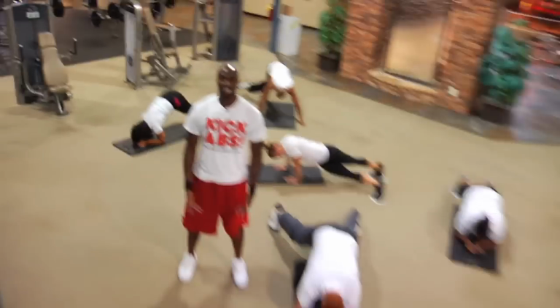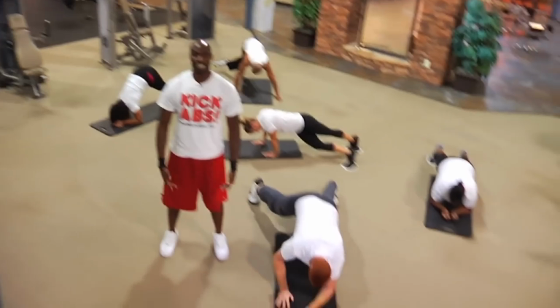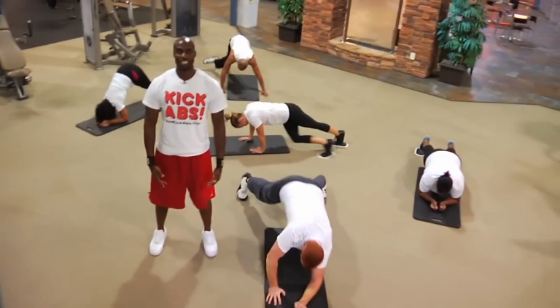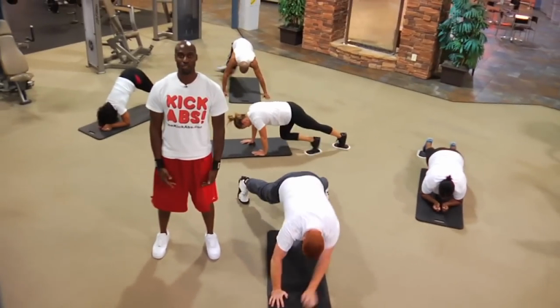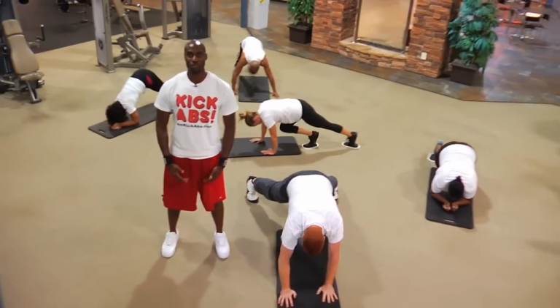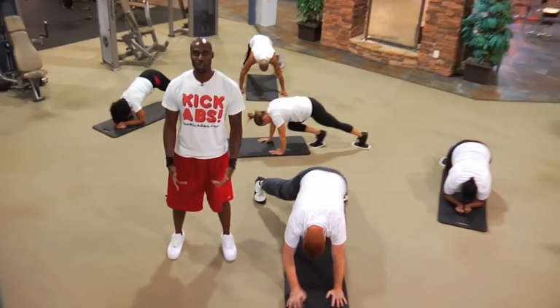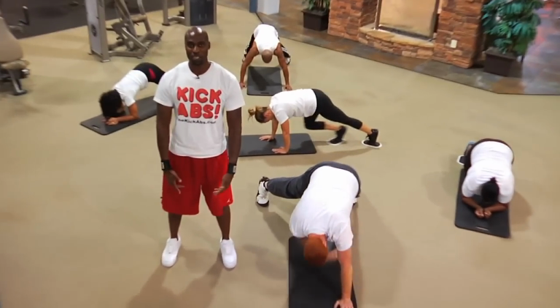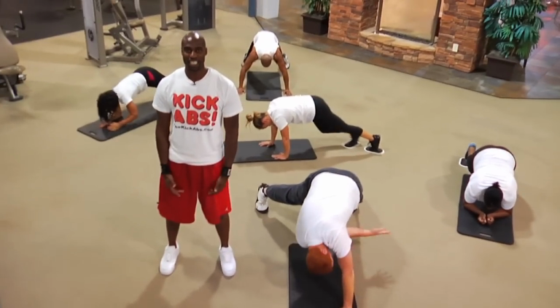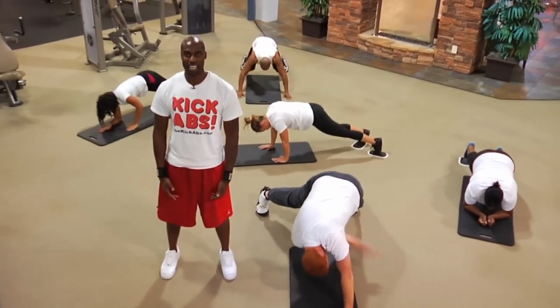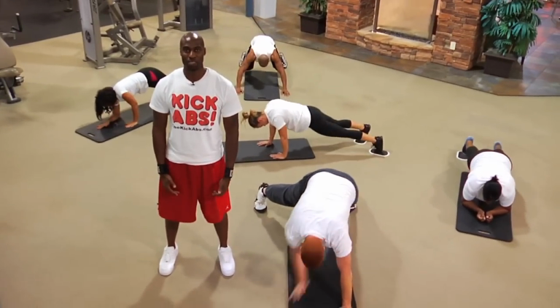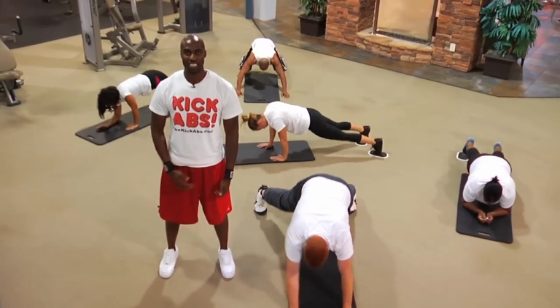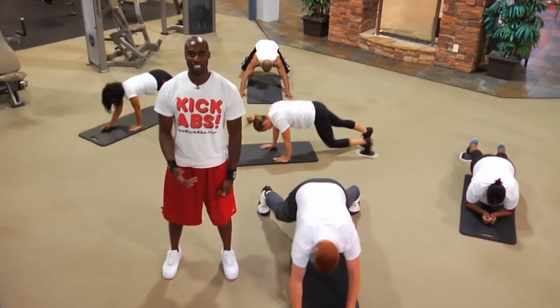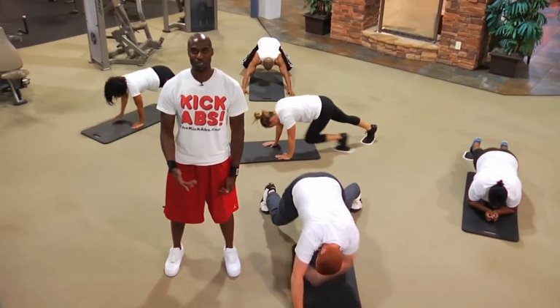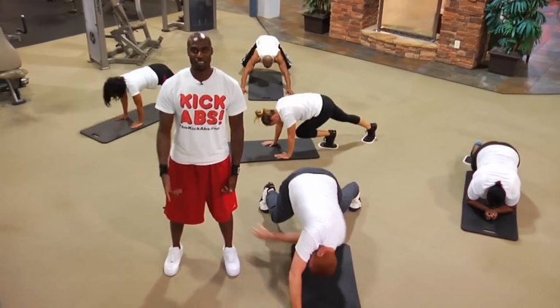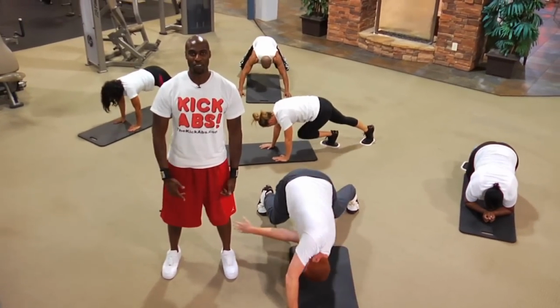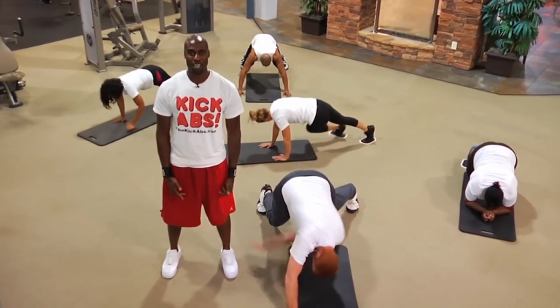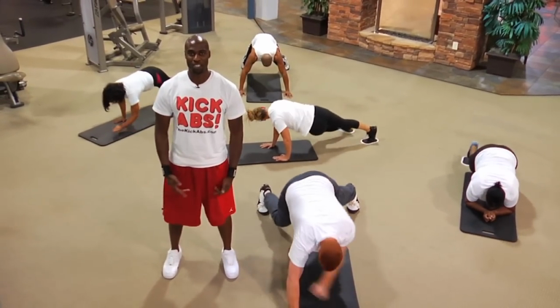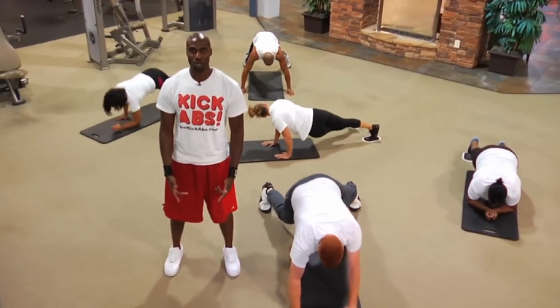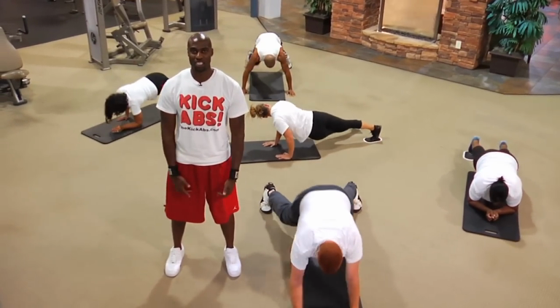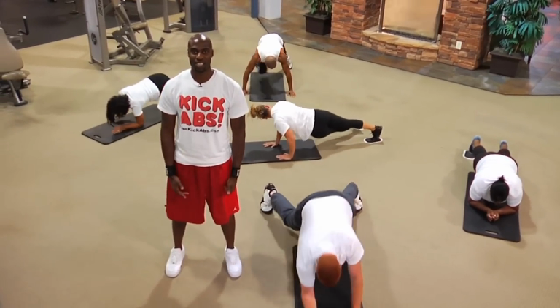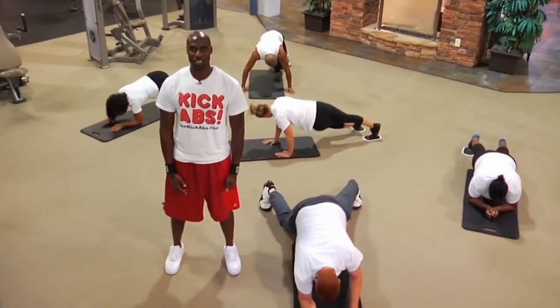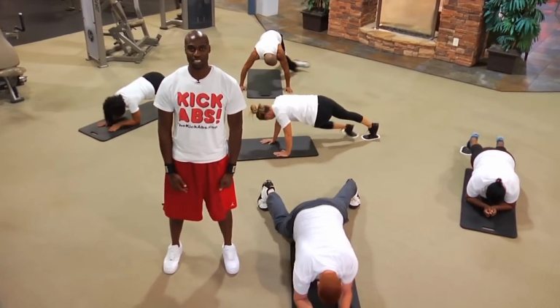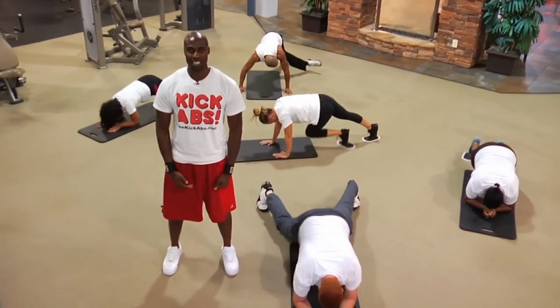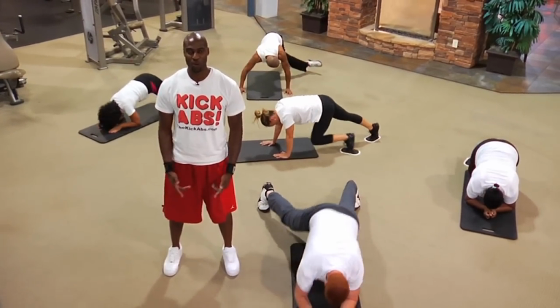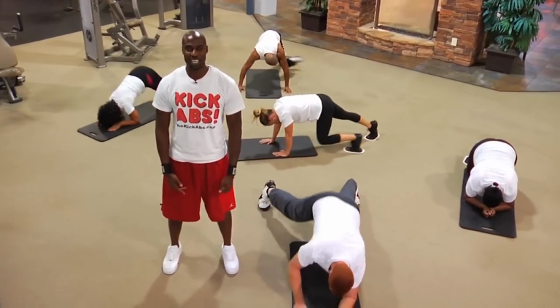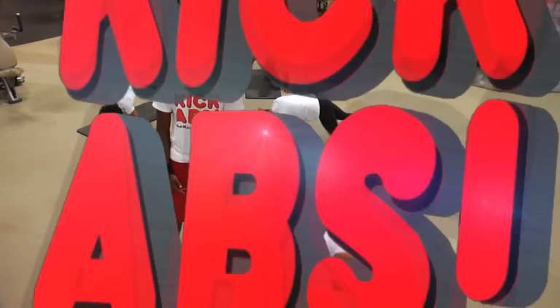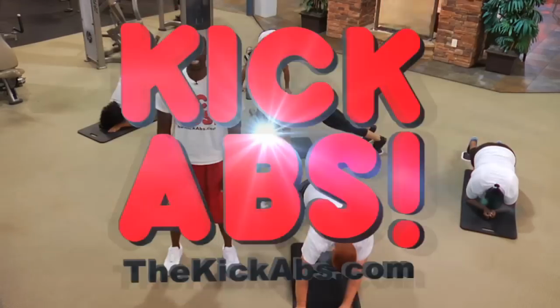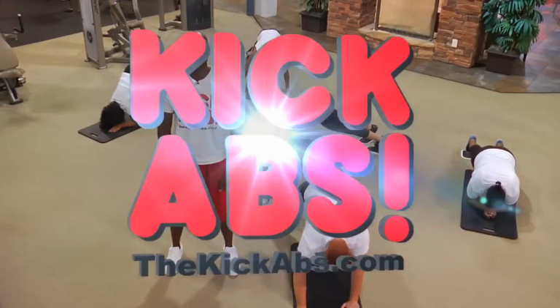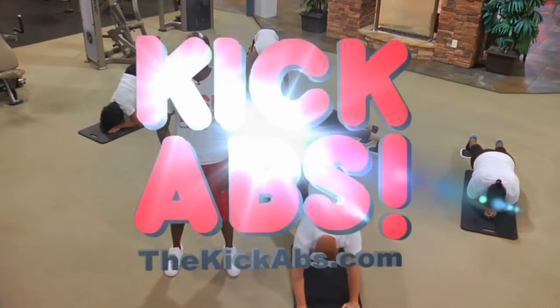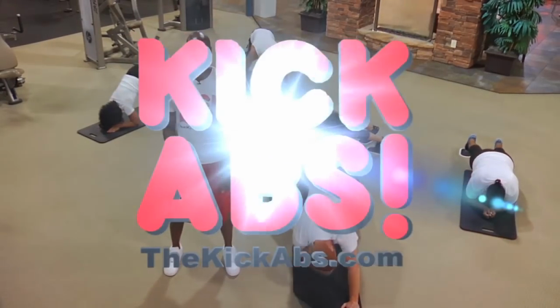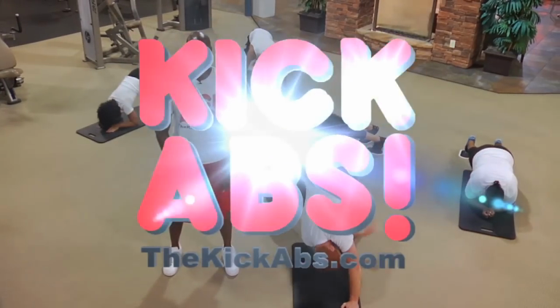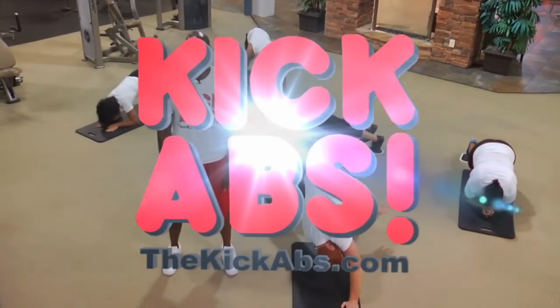Ladies and gentlemen, welcome to Kick-Abs, the new and innovative way to sculpting your core. Hope you guys are ready. Let's get started.